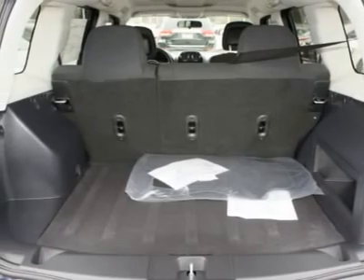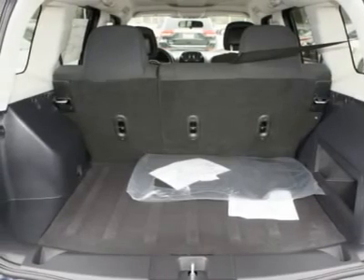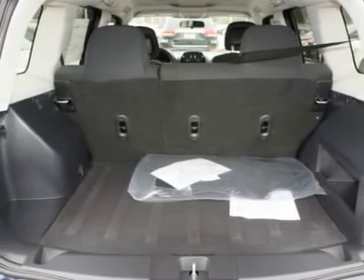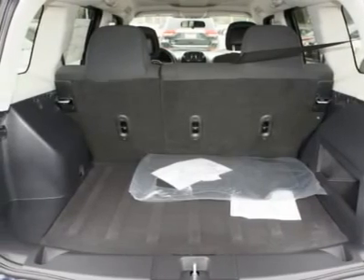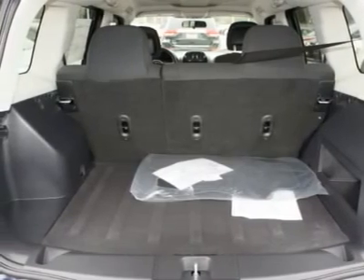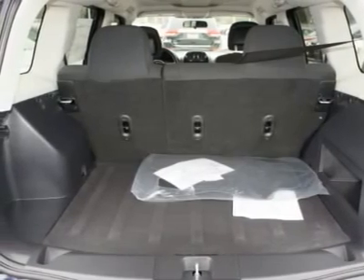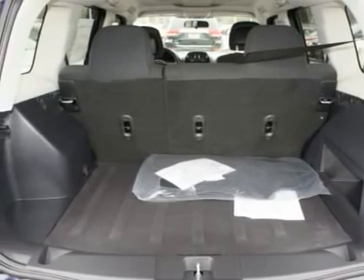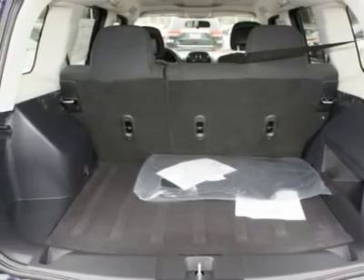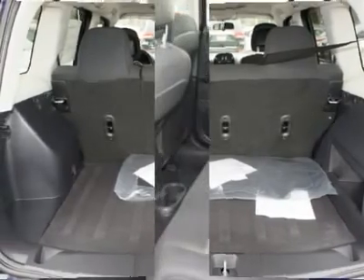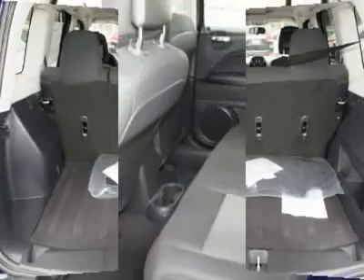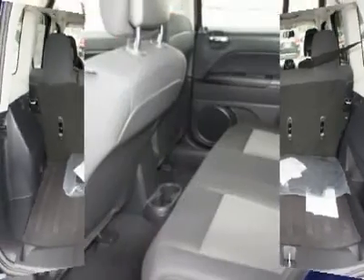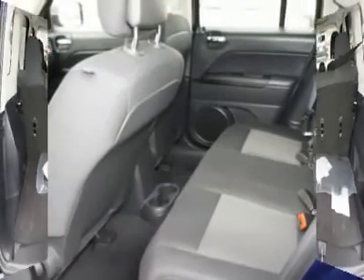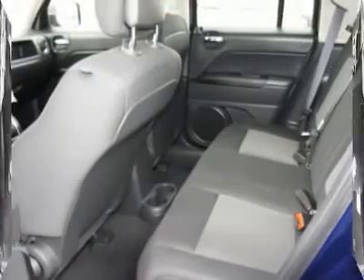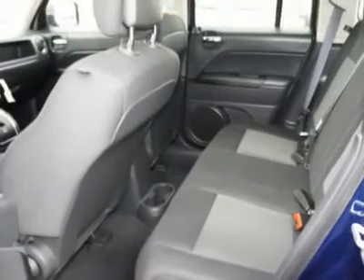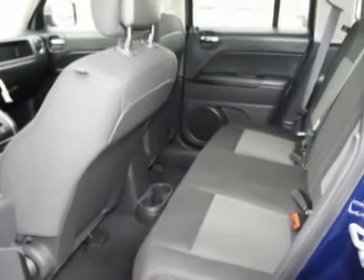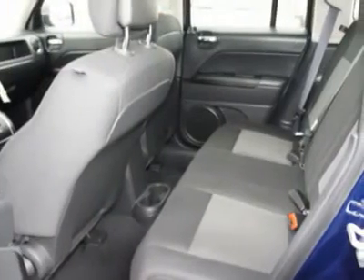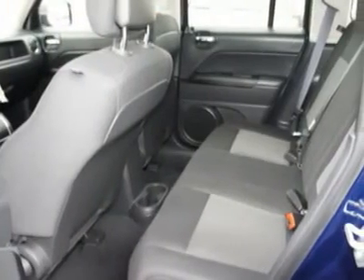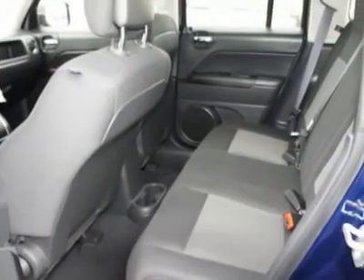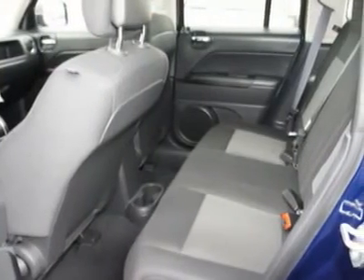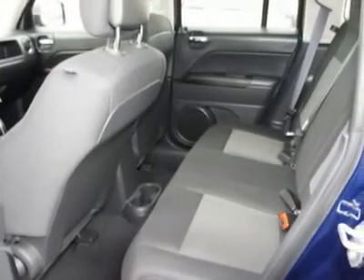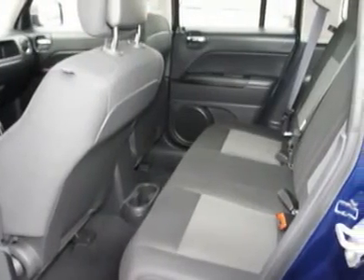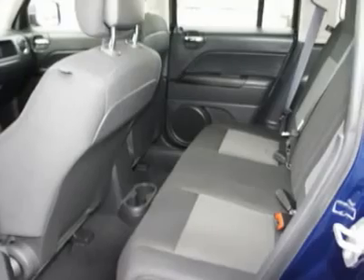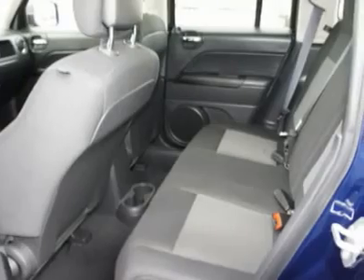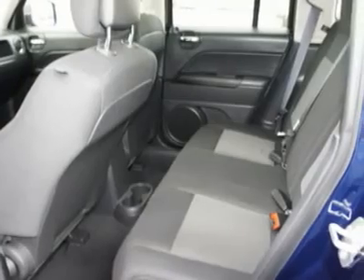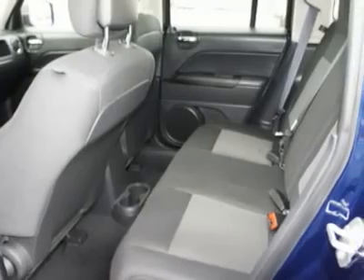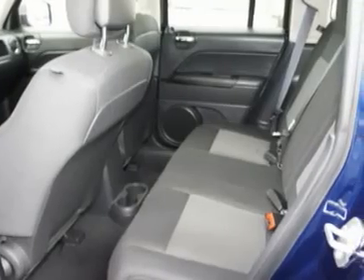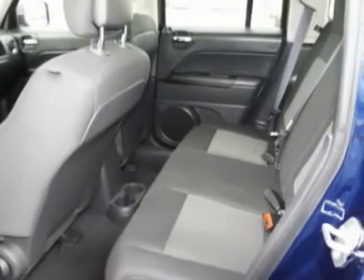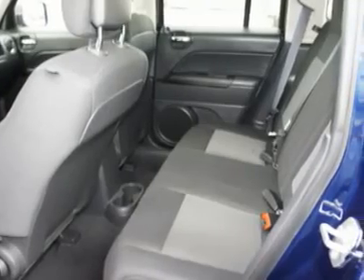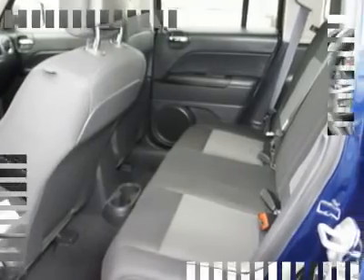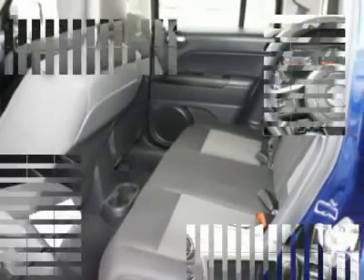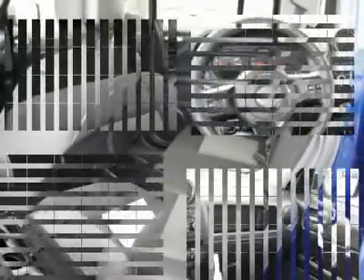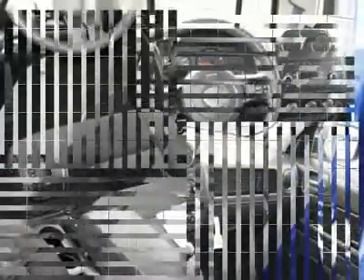Floor mats, cruise control, rear defrost, AM FM stereo radio, and front wheel drive.